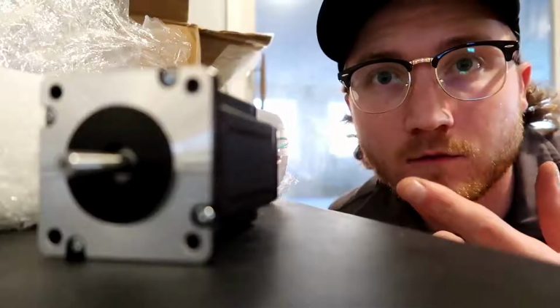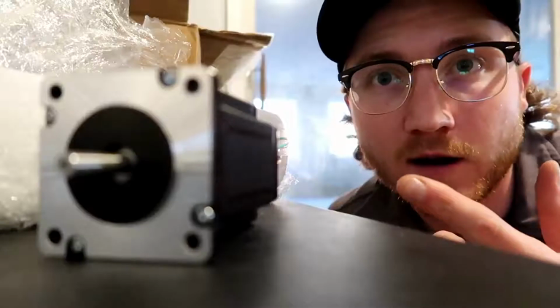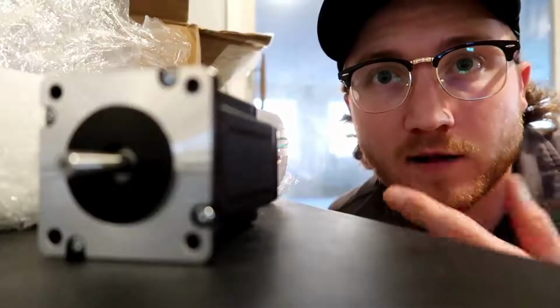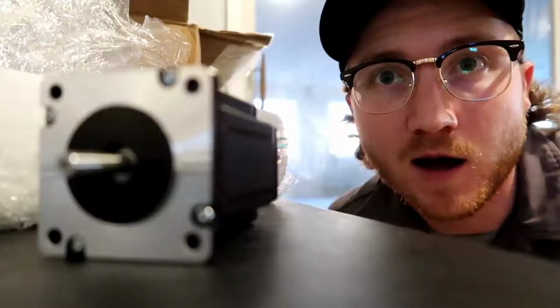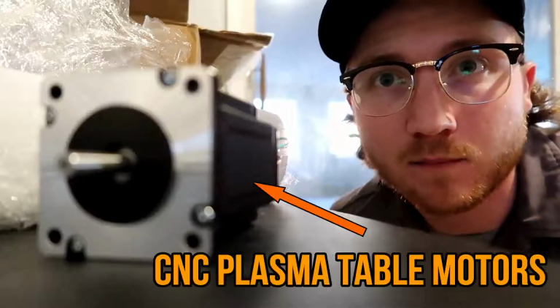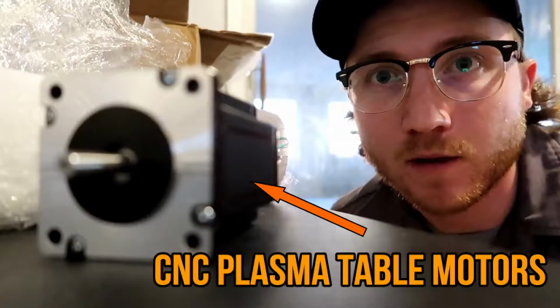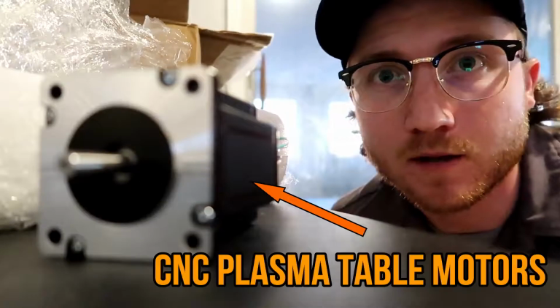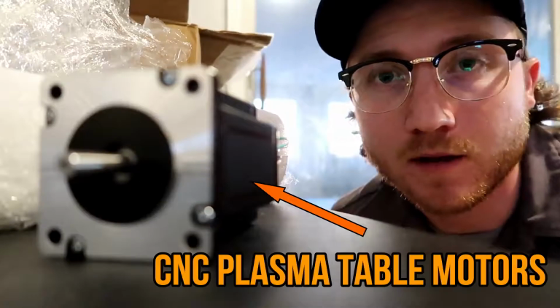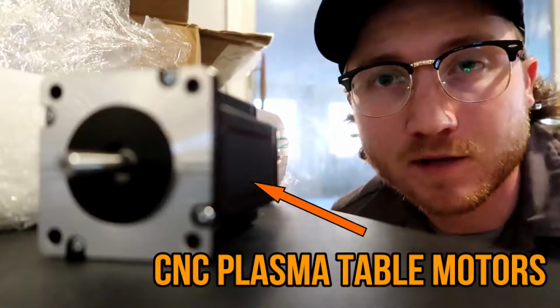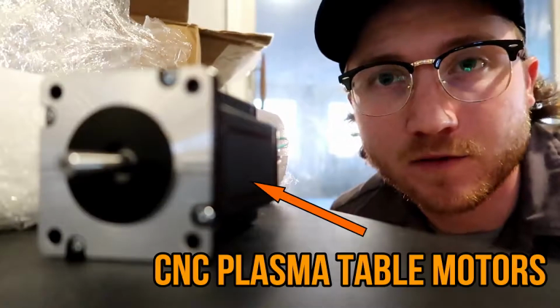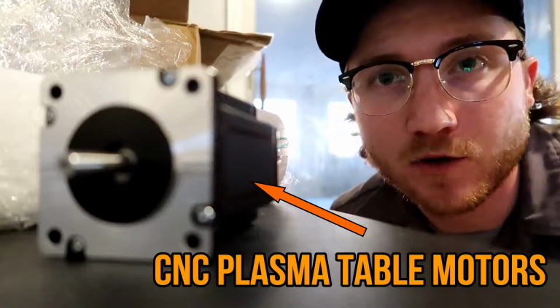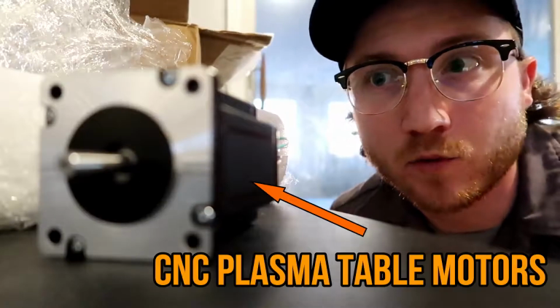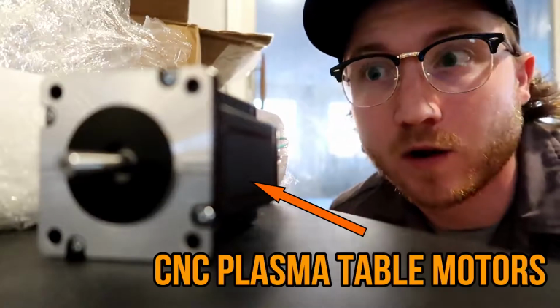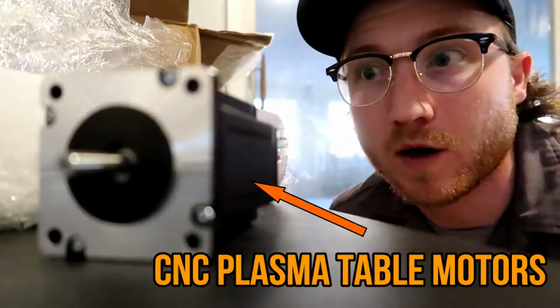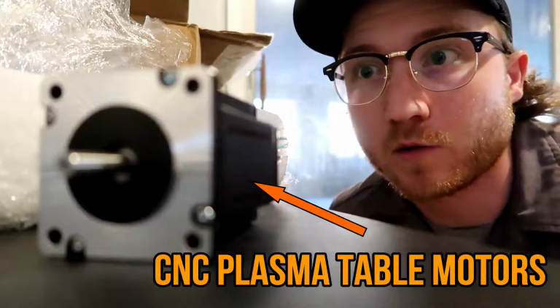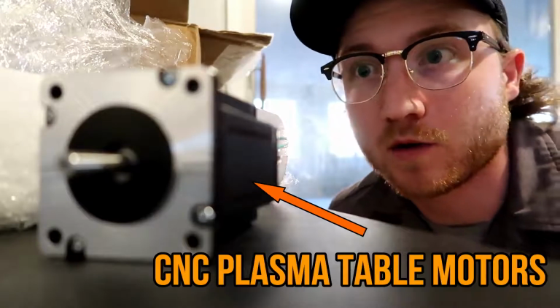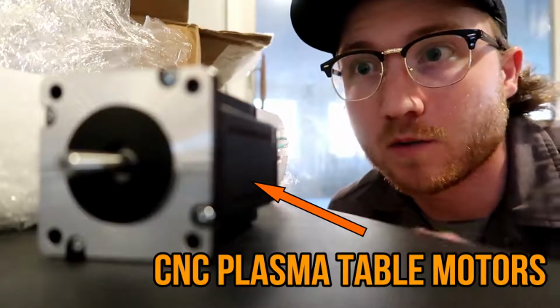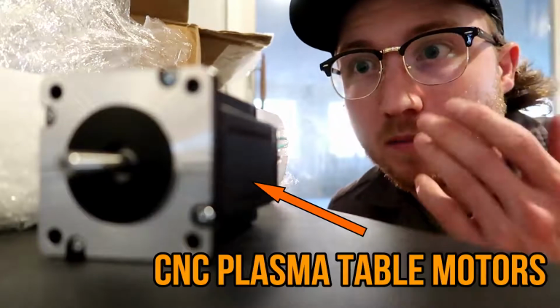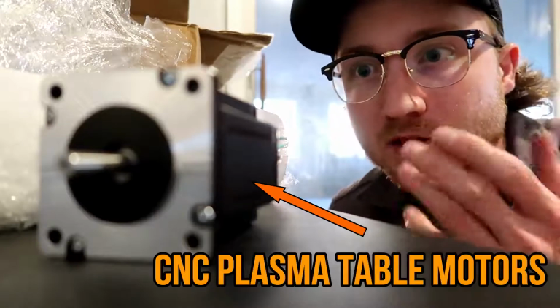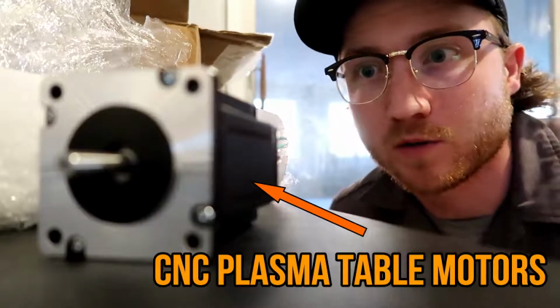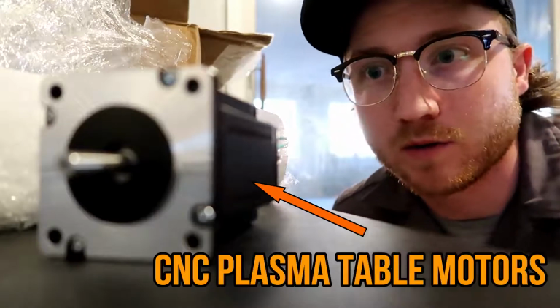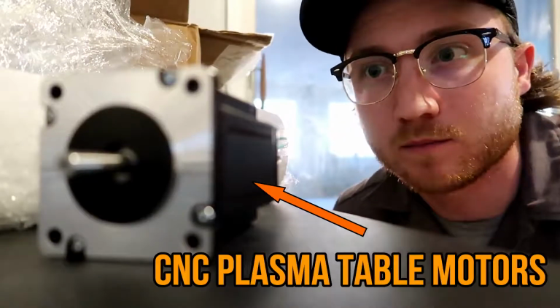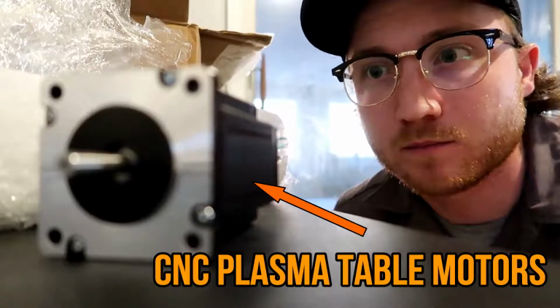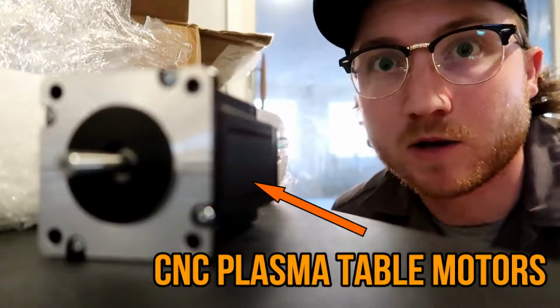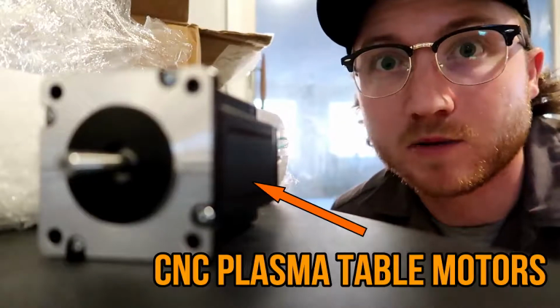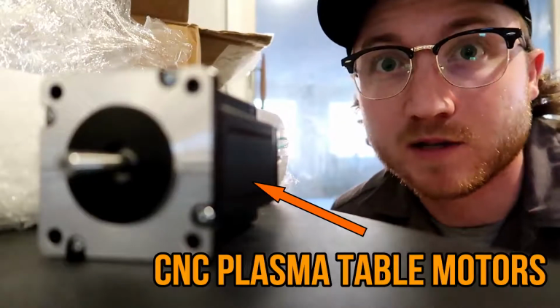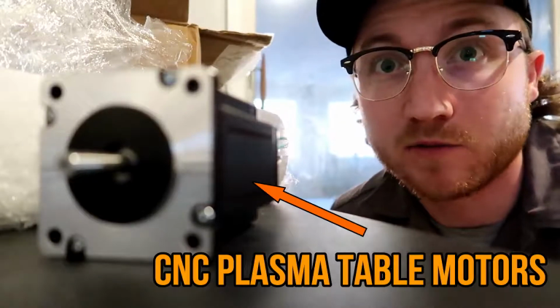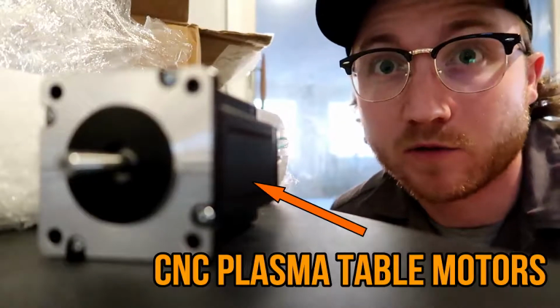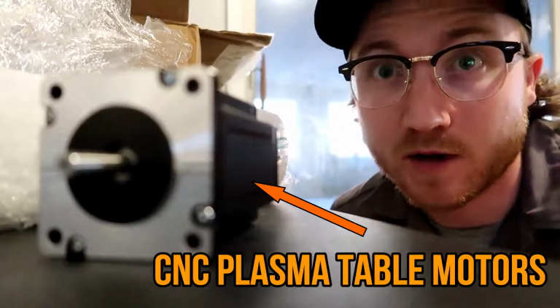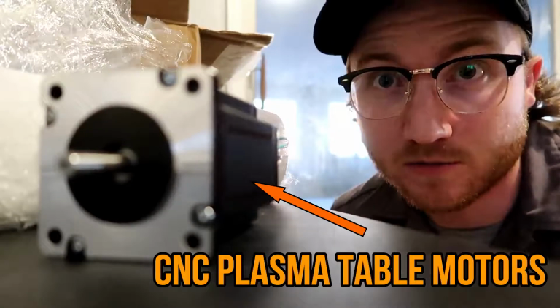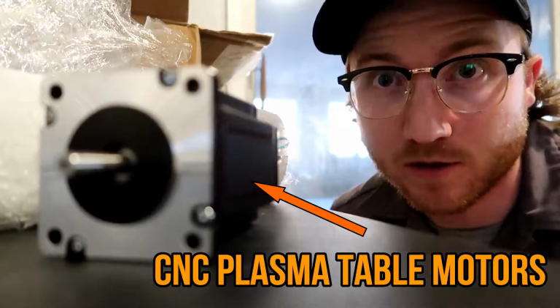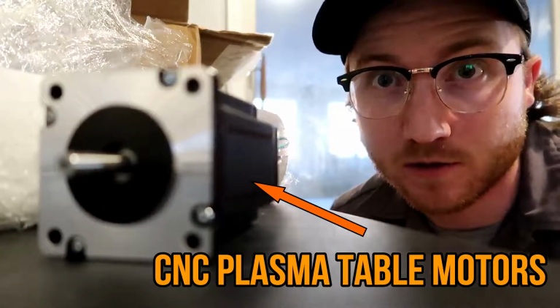Finally got them, but in this video we are not going to be messing with them. That'll be saved for next video.